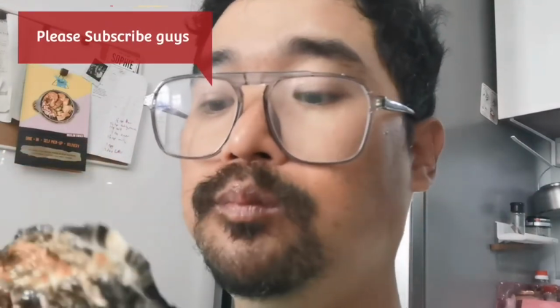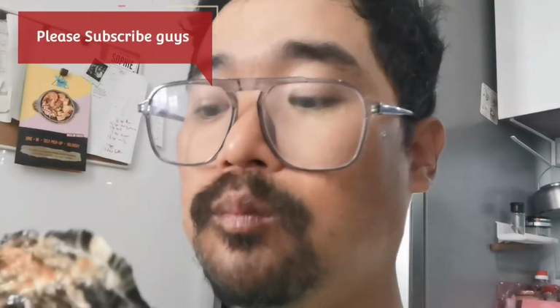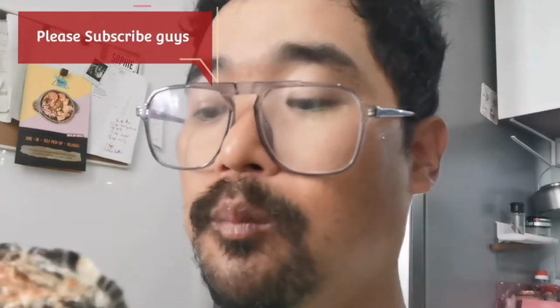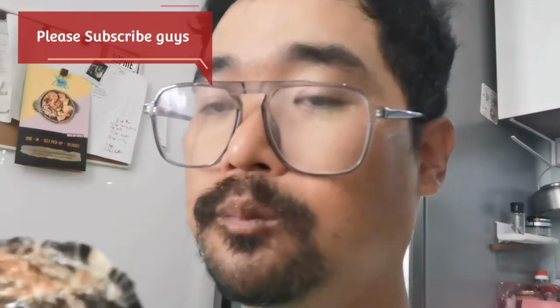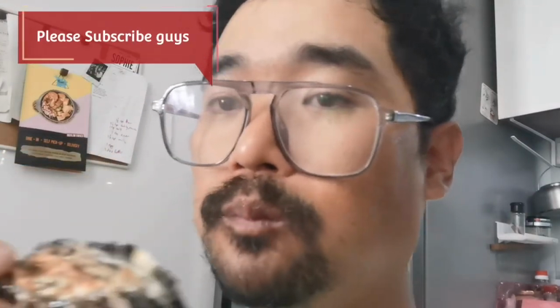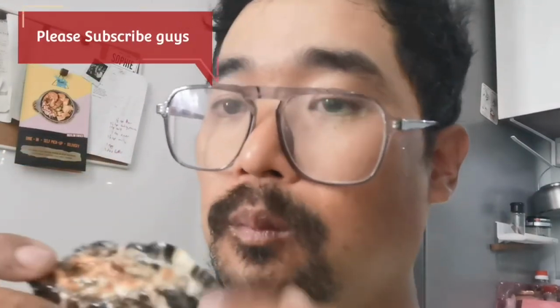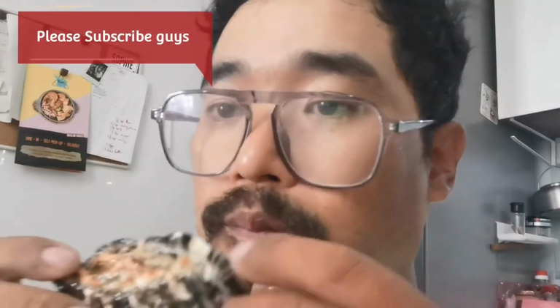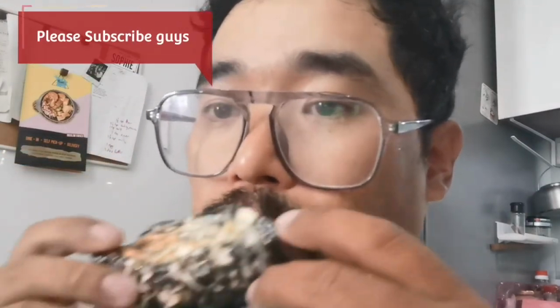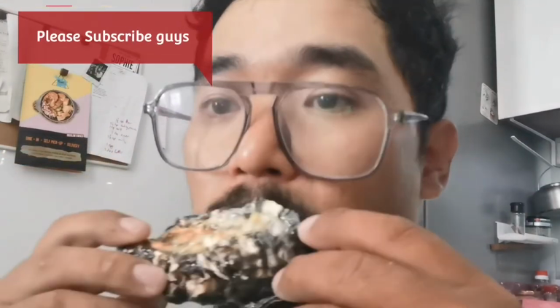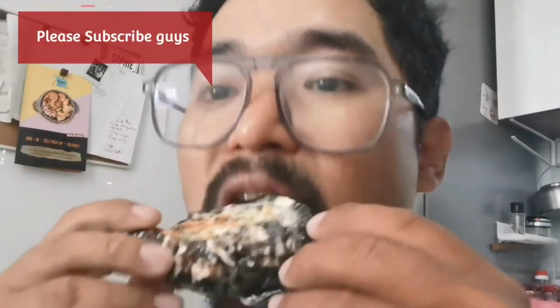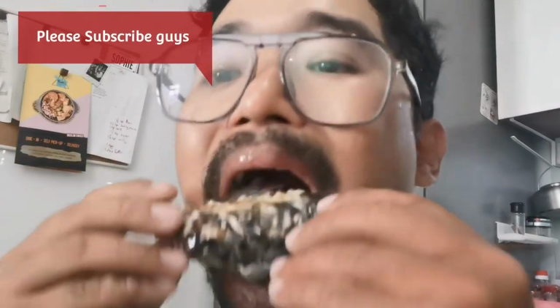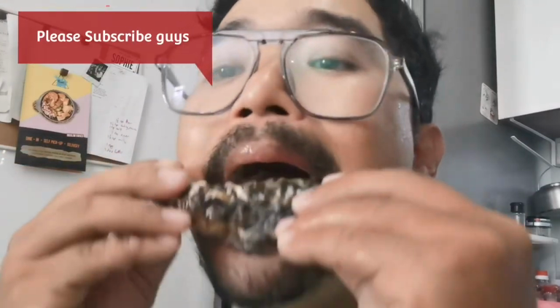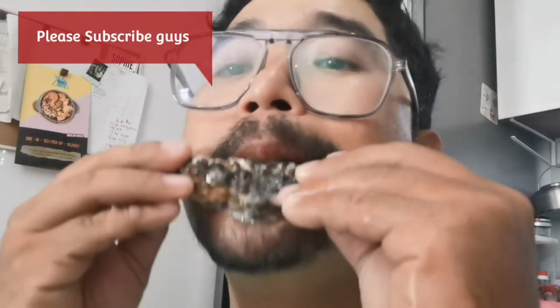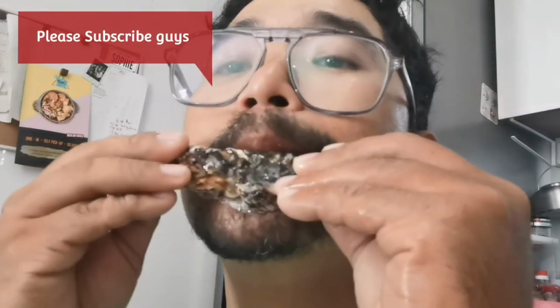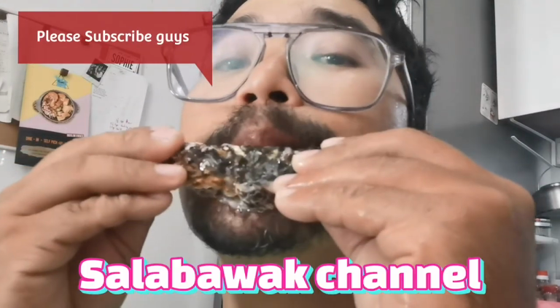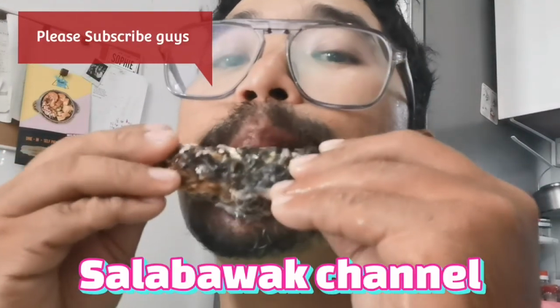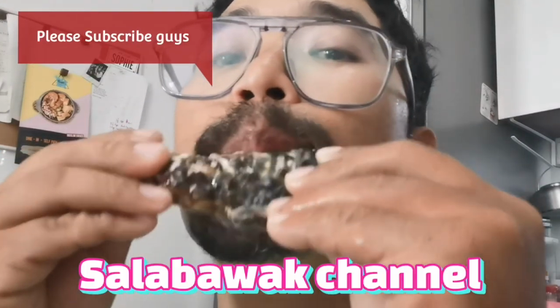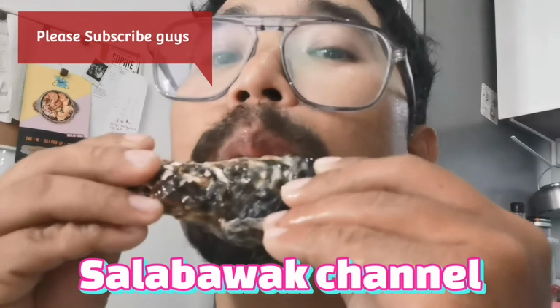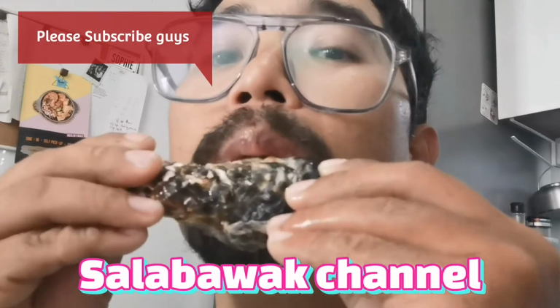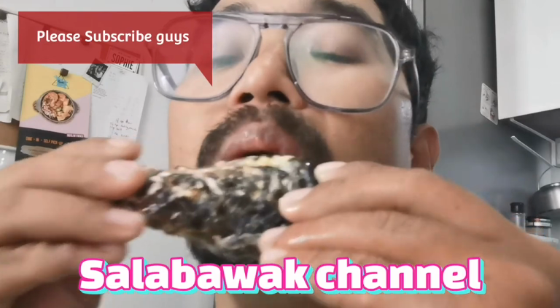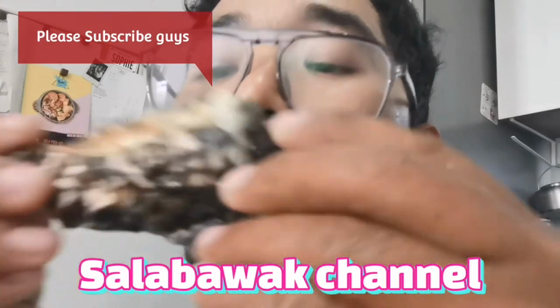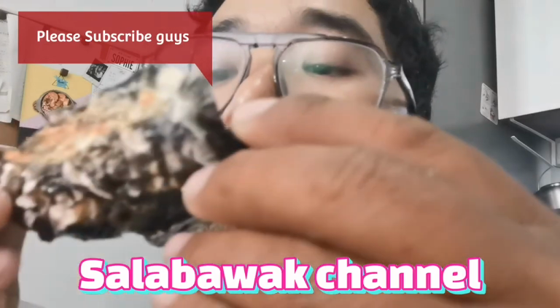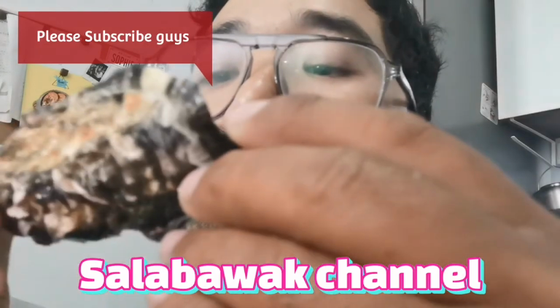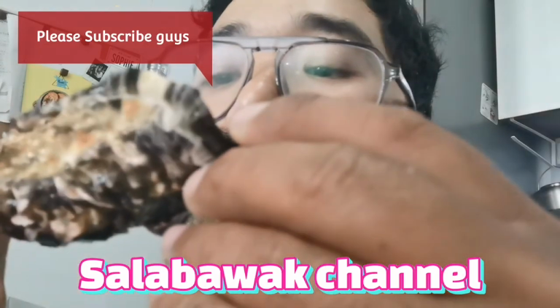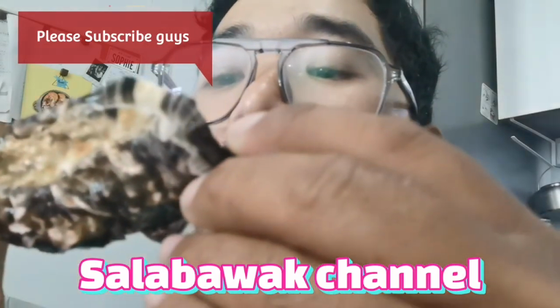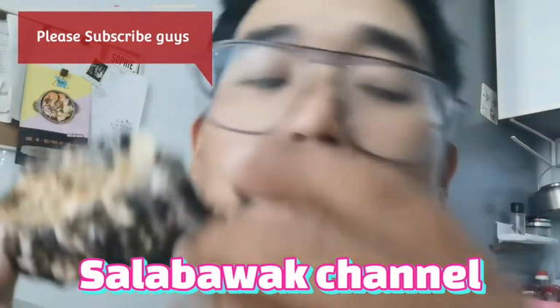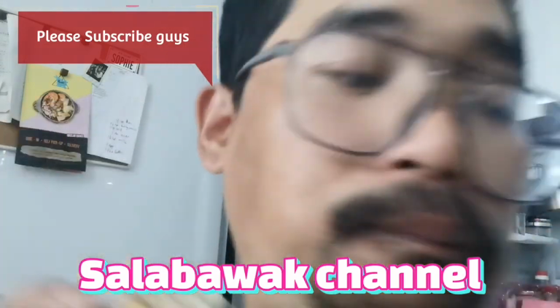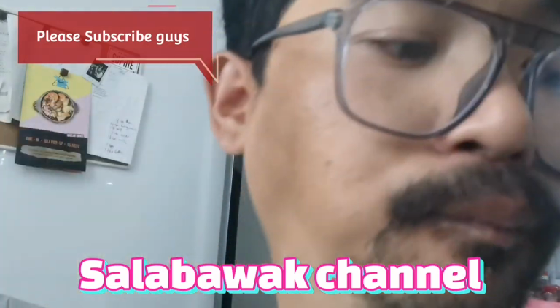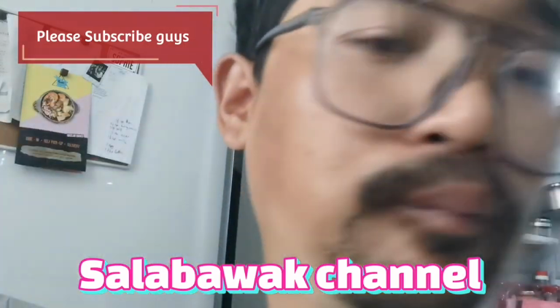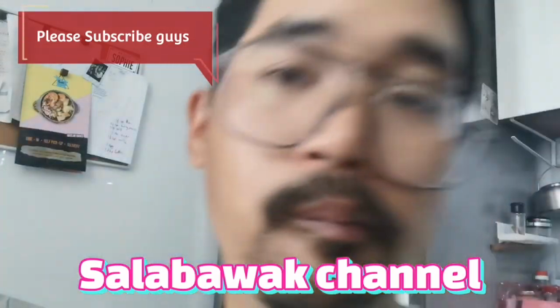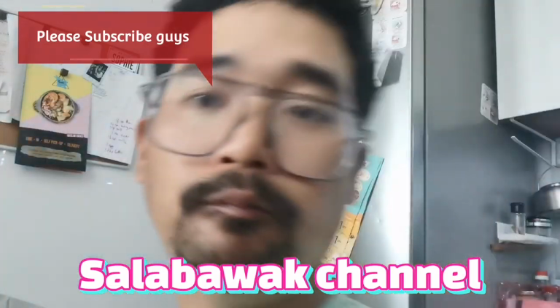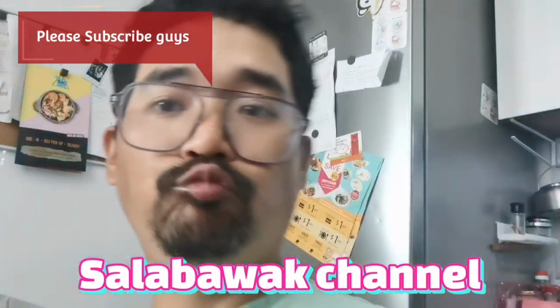Please subscribe guys. Salah Bawa Channel.